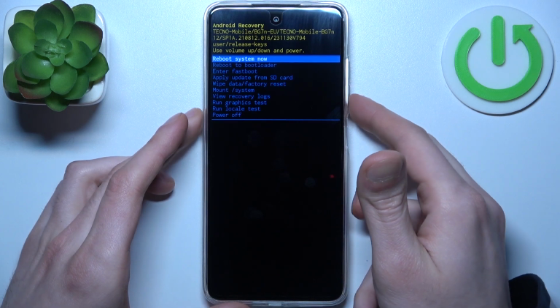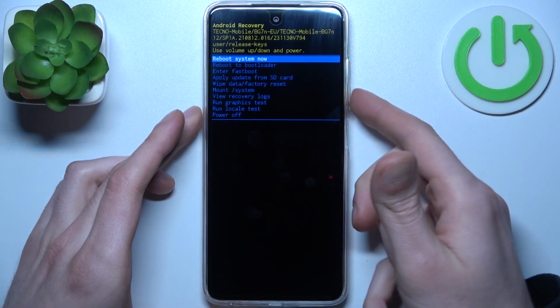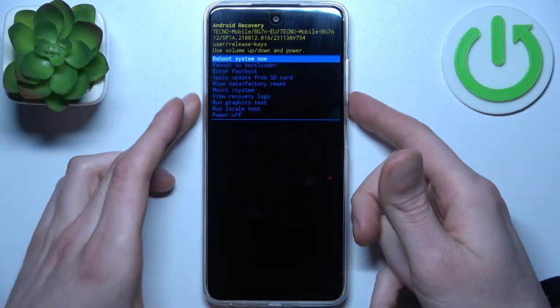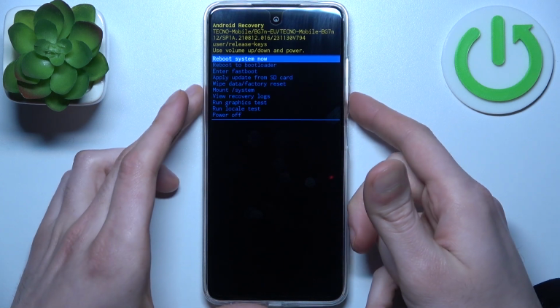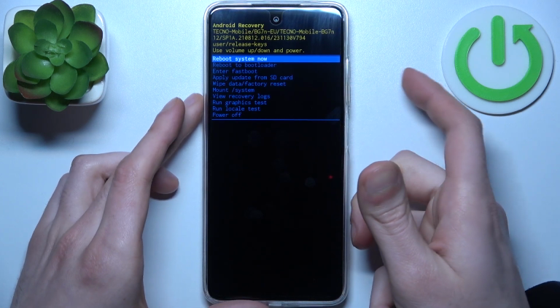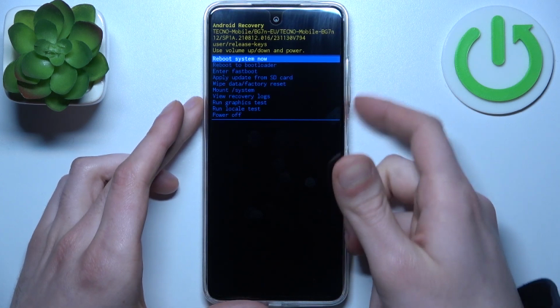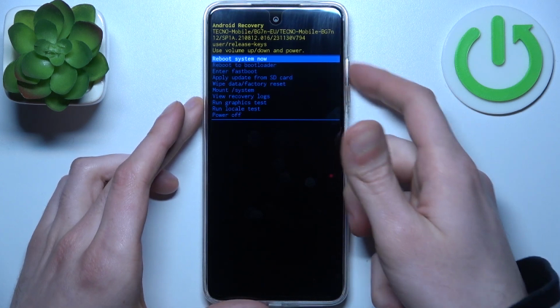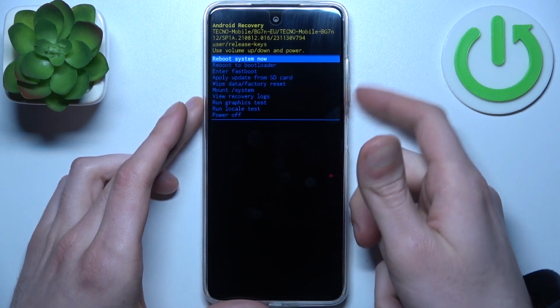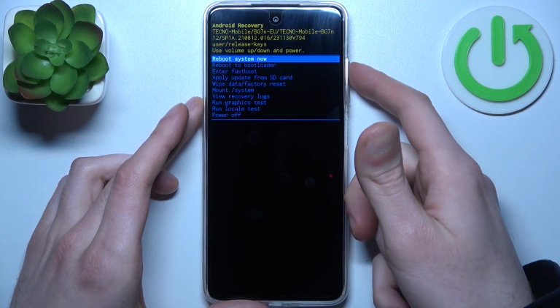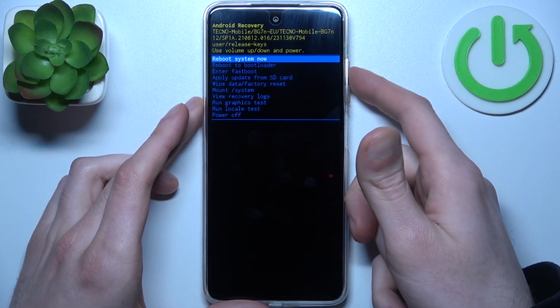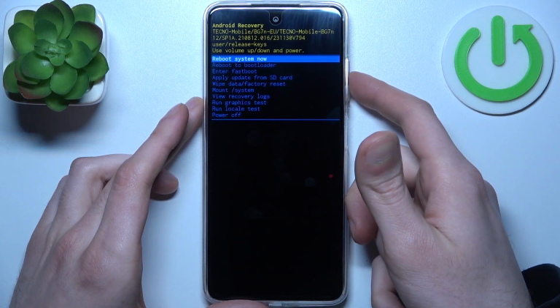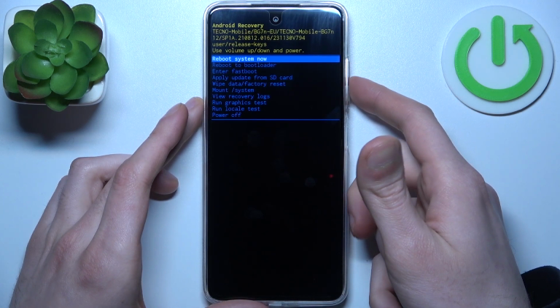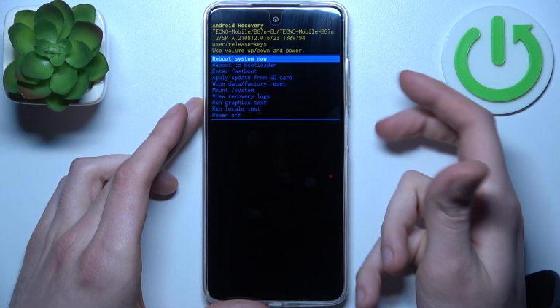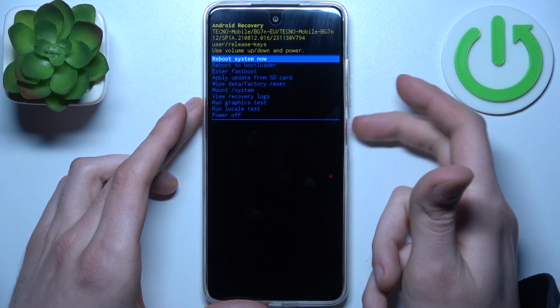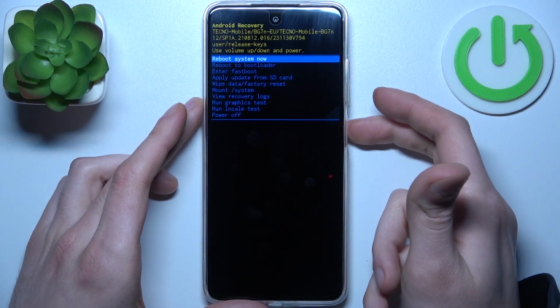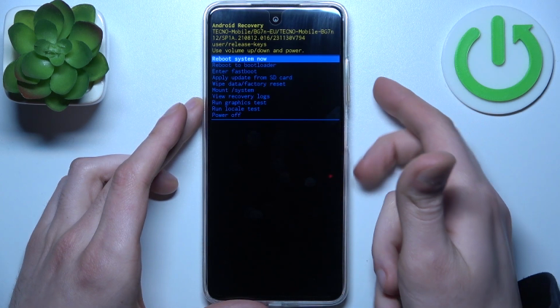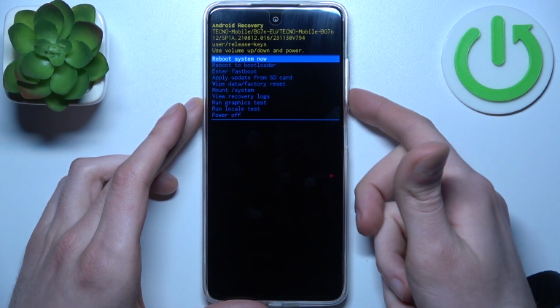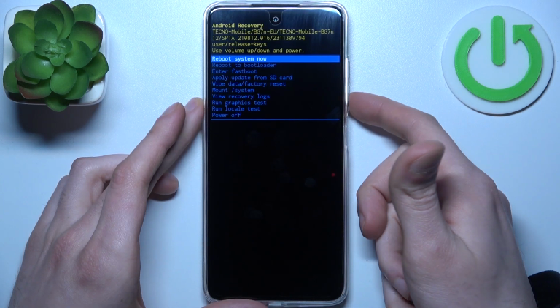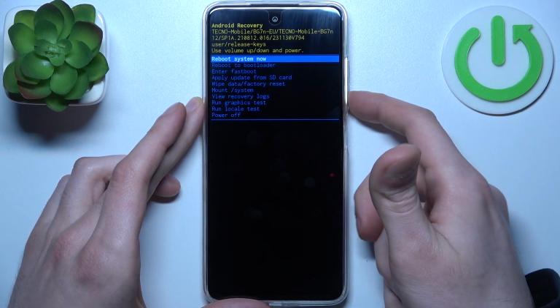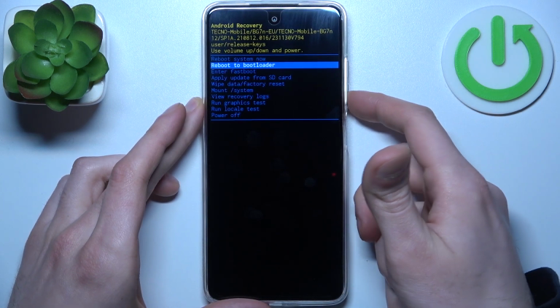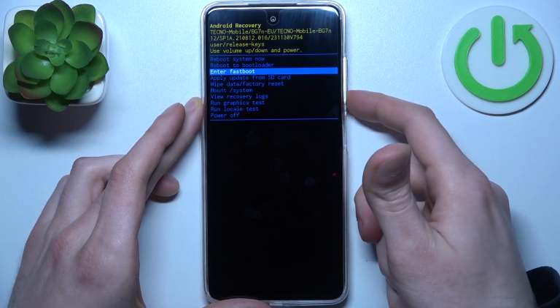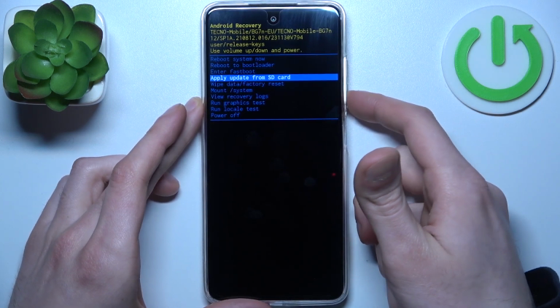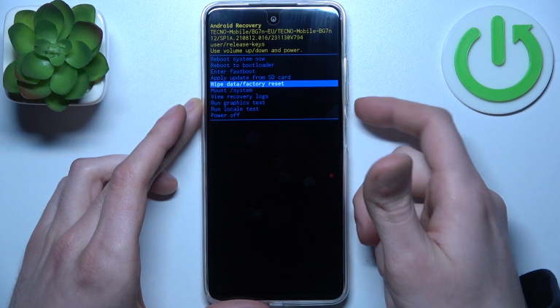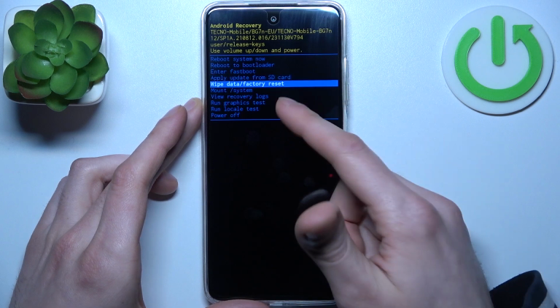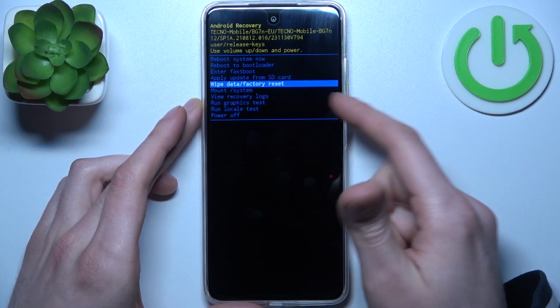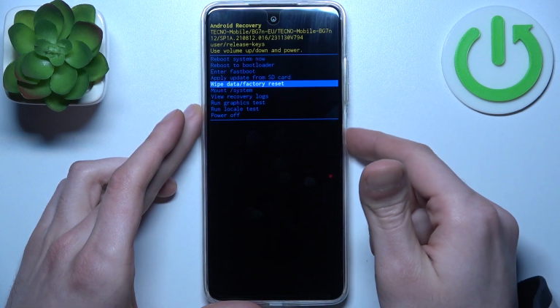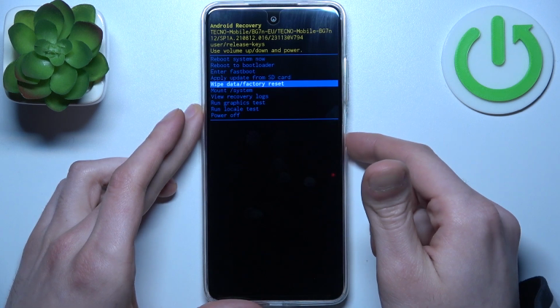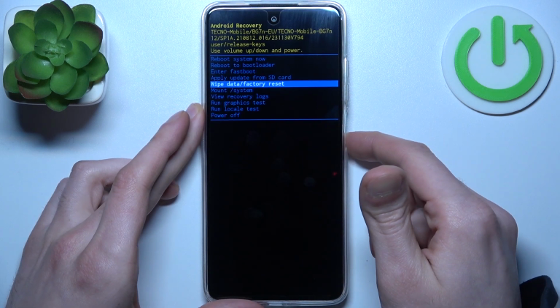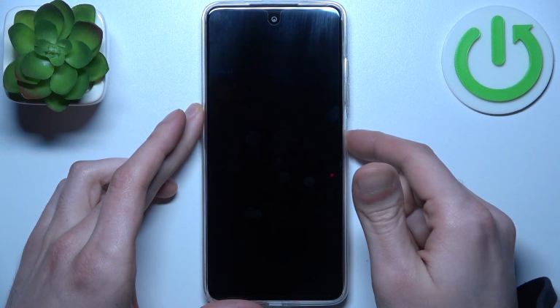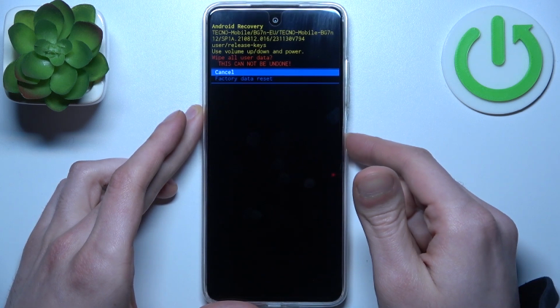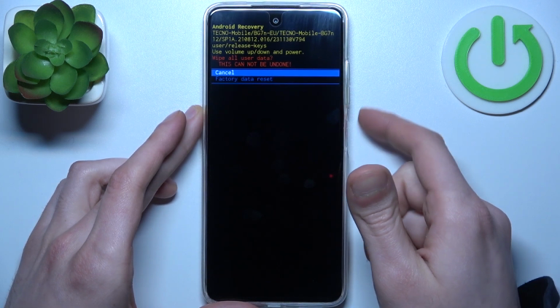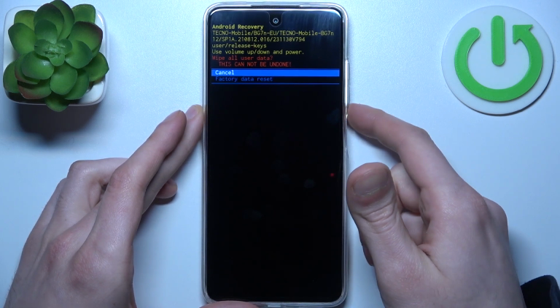In the following menu, use the volume keys to navigate and the power key to select. Select the option 'wipe data factory reset.'